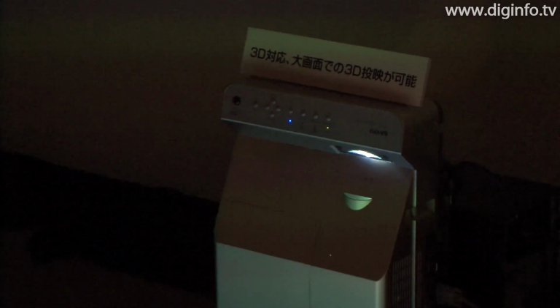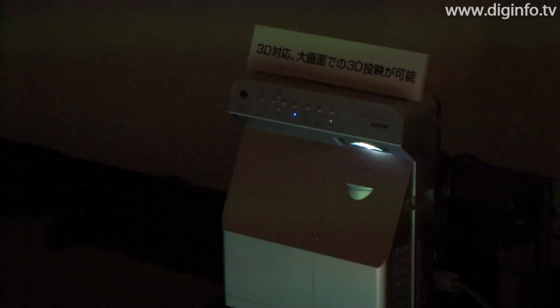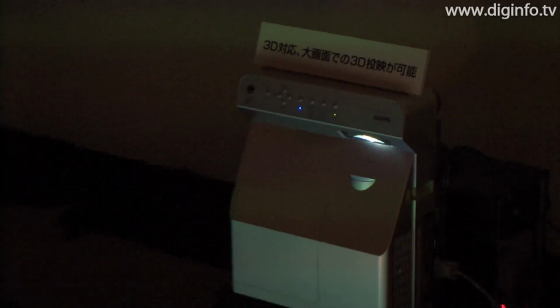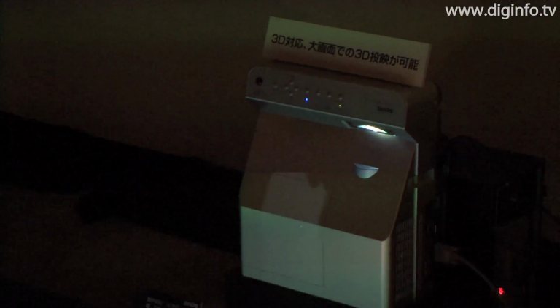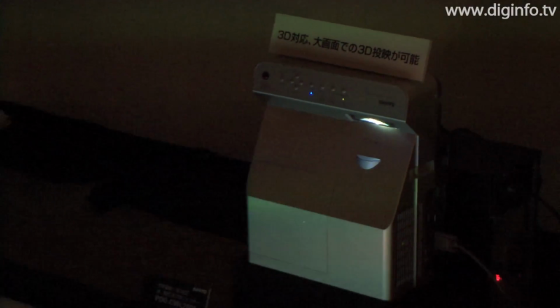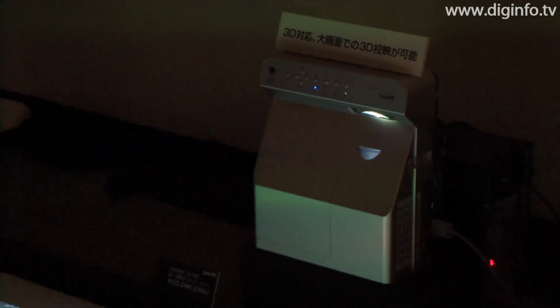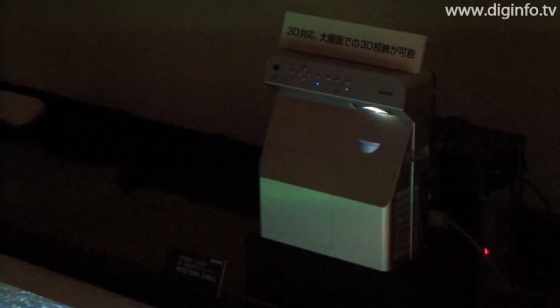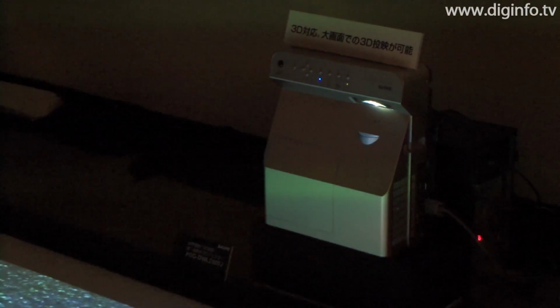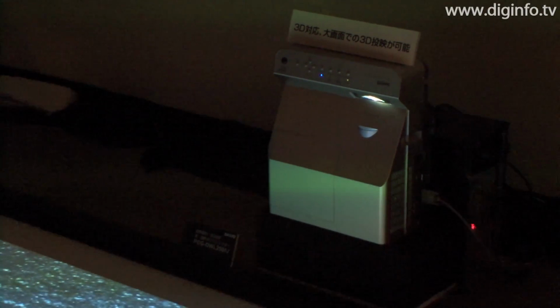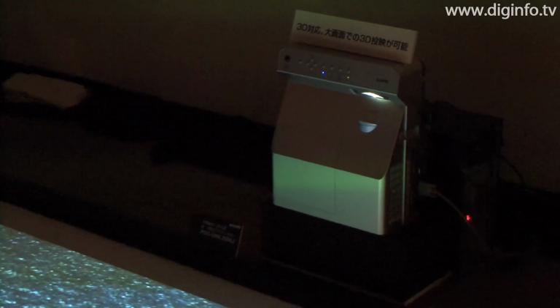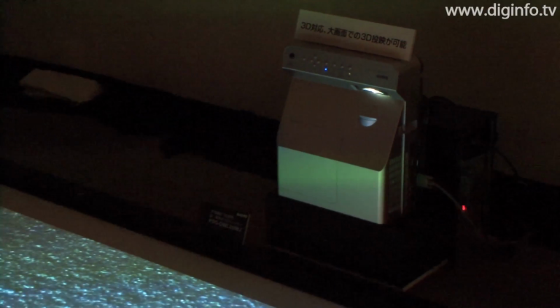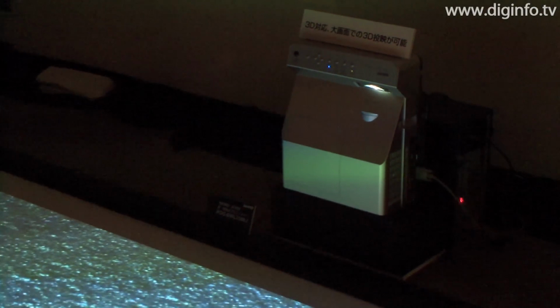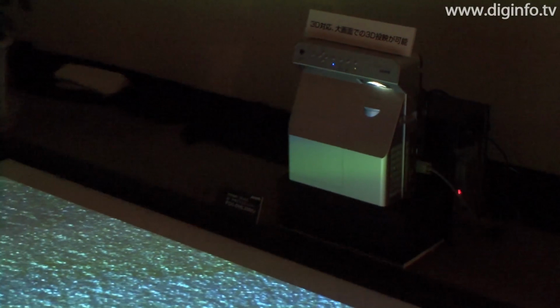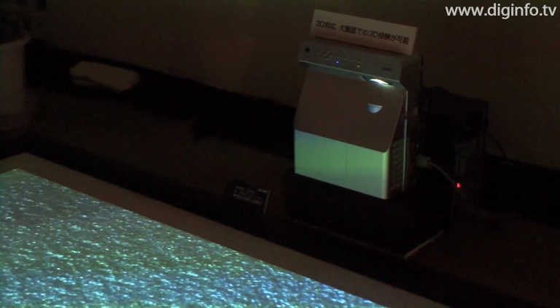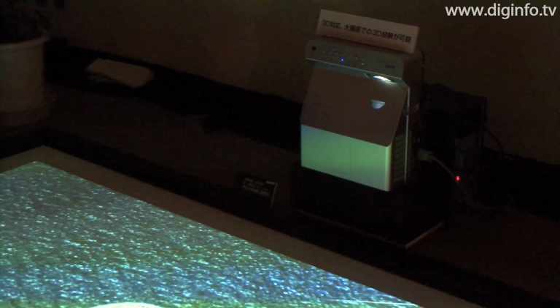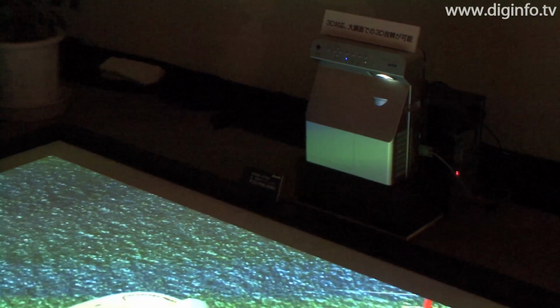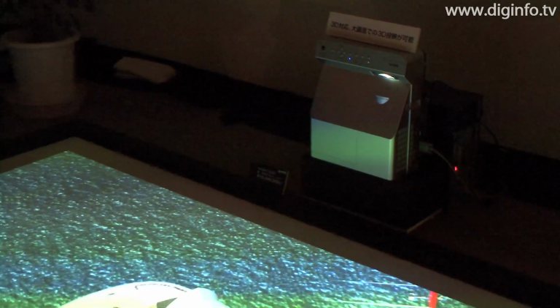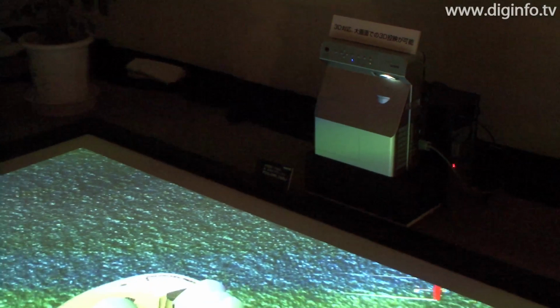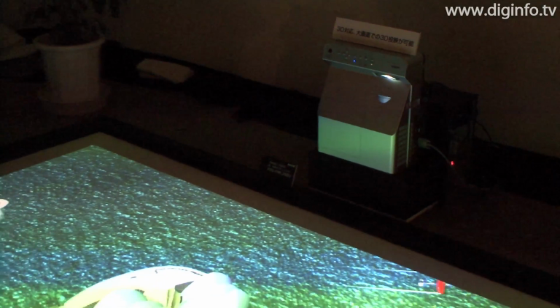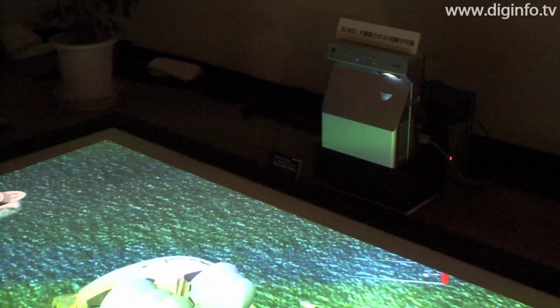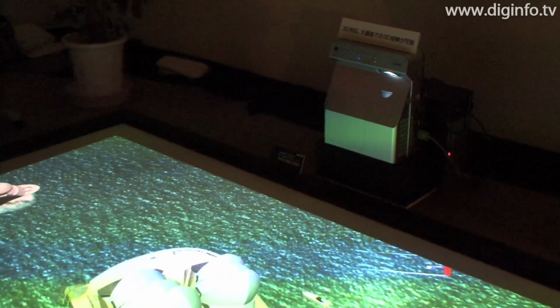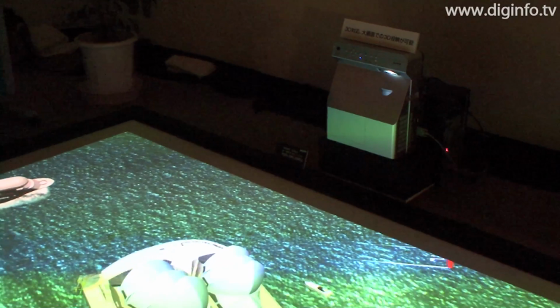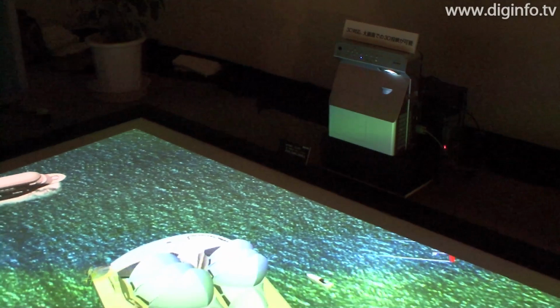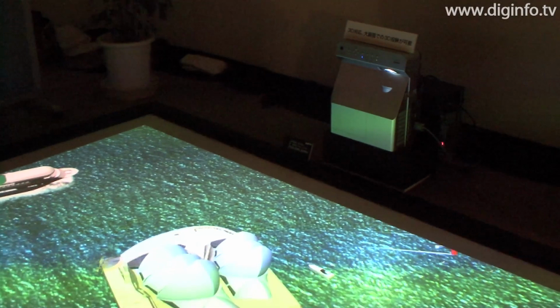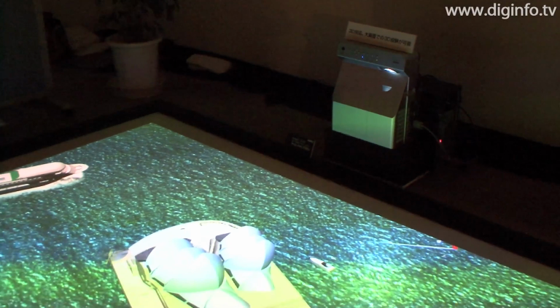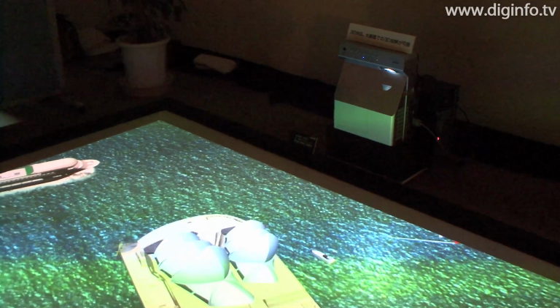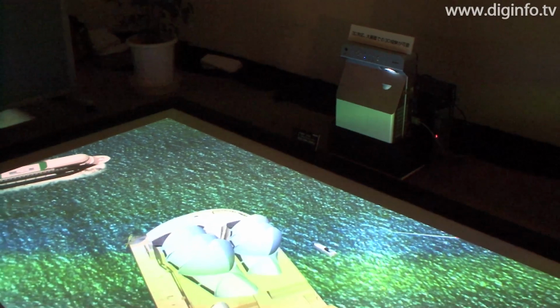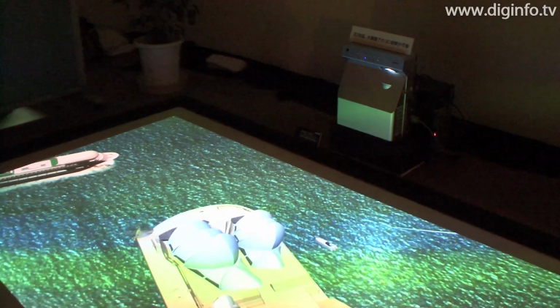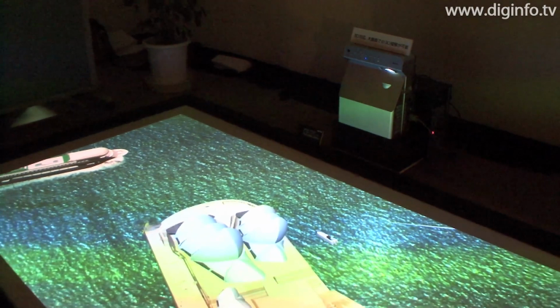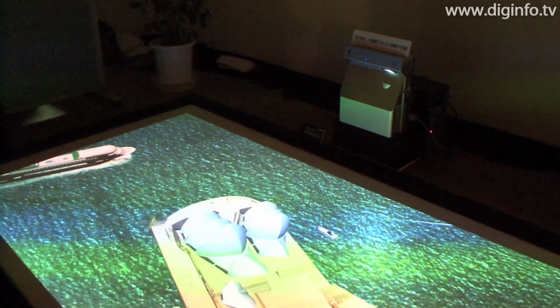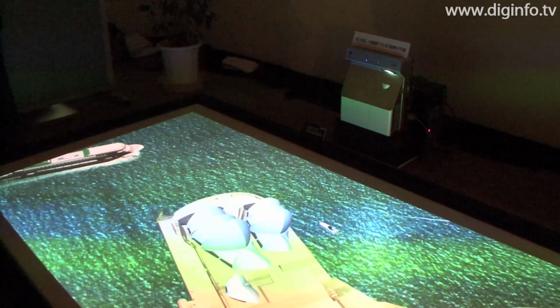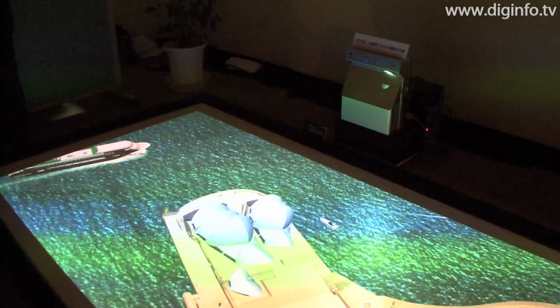The recommended retail price for the projector is 450,000 yen, and it will be released in July 2010.